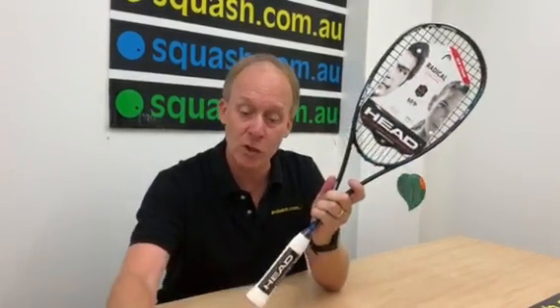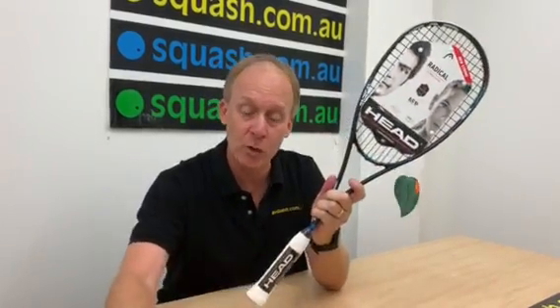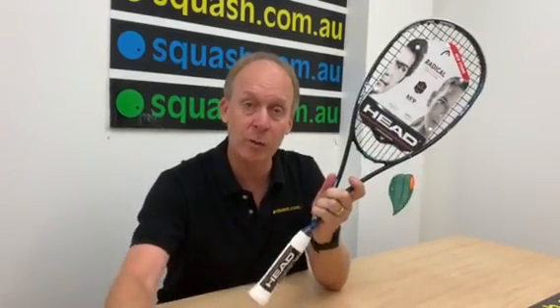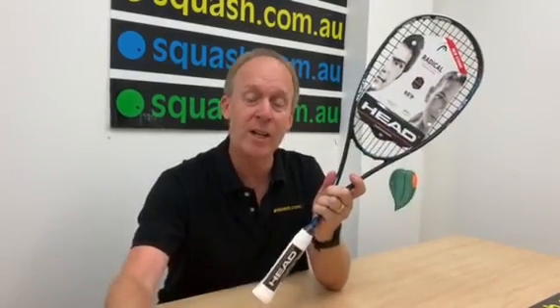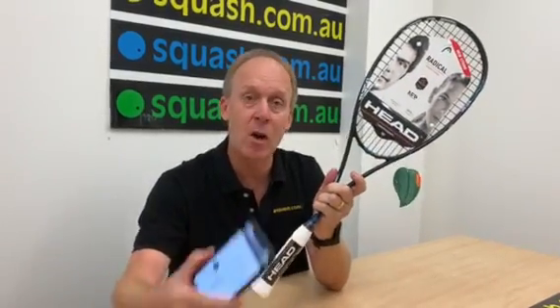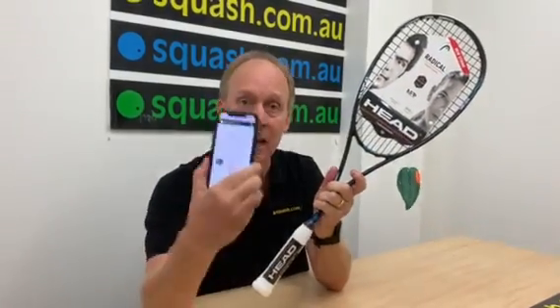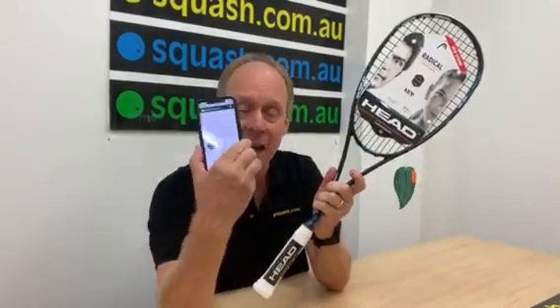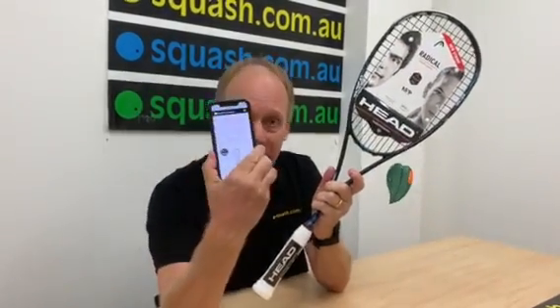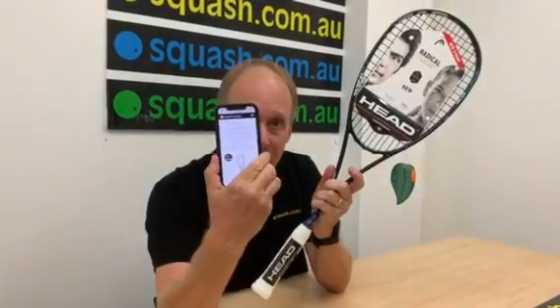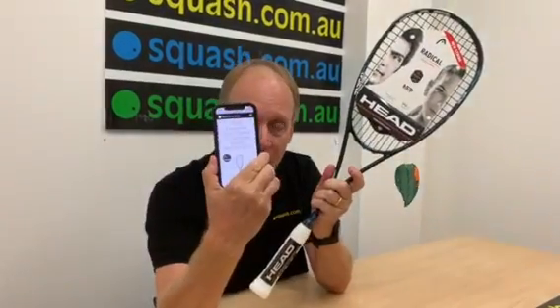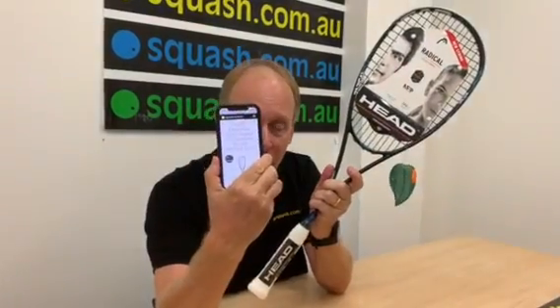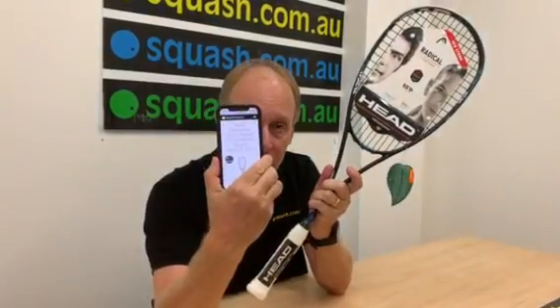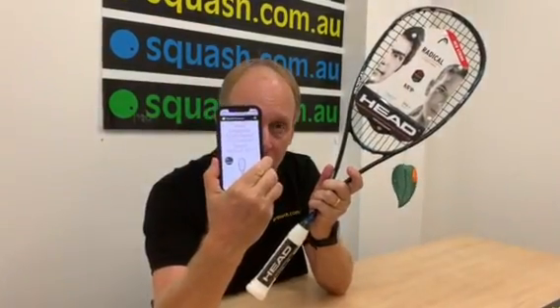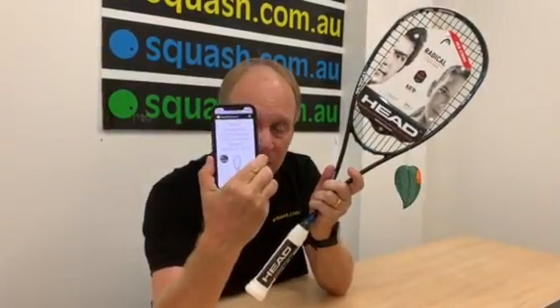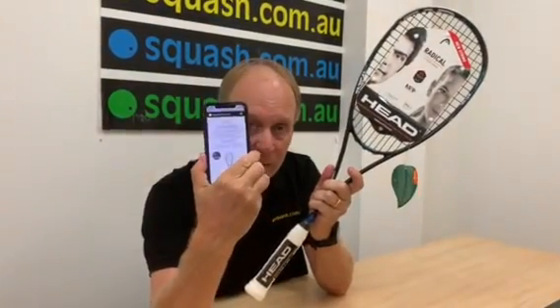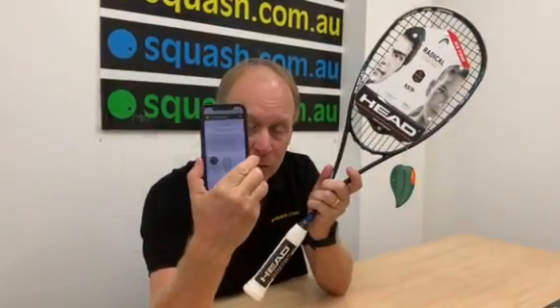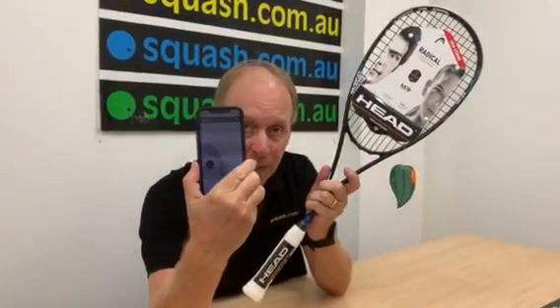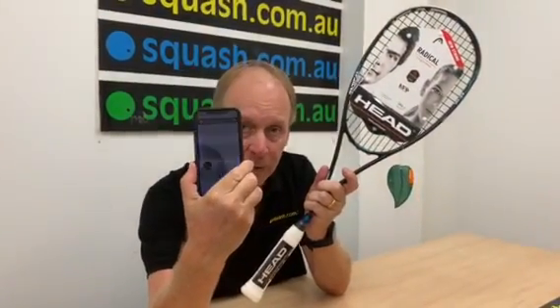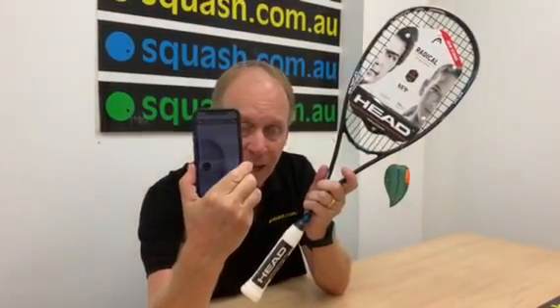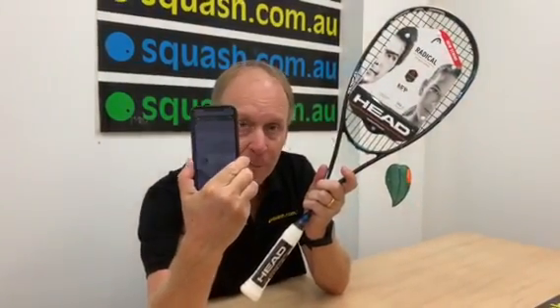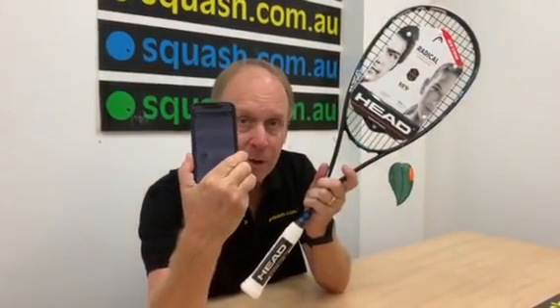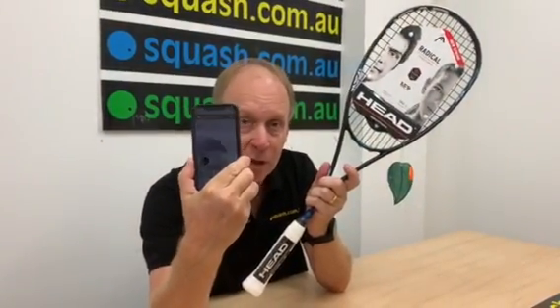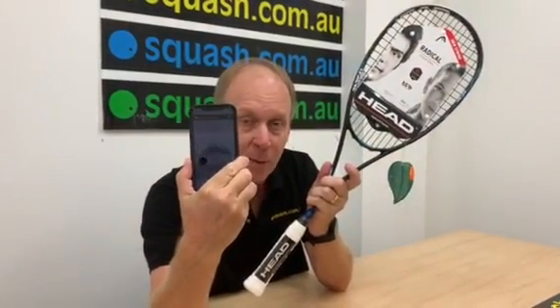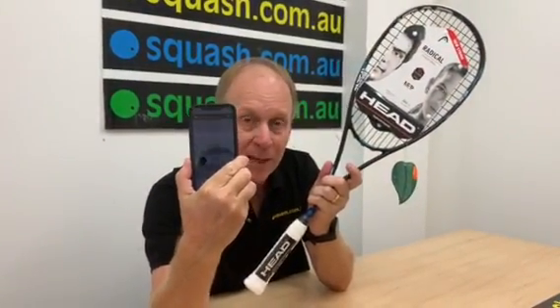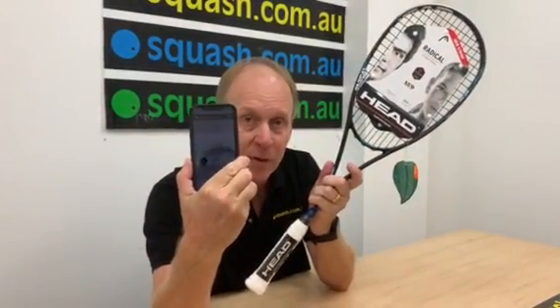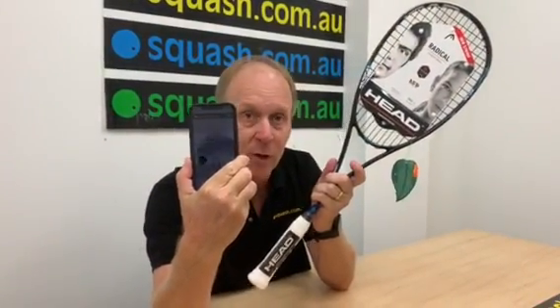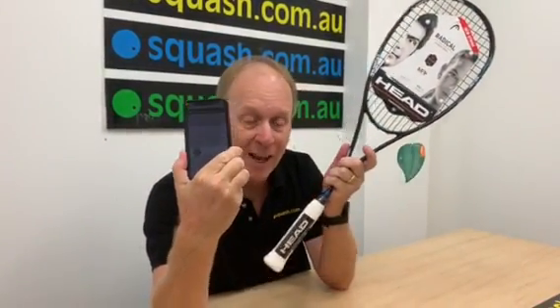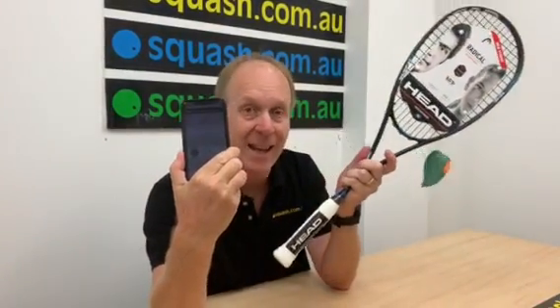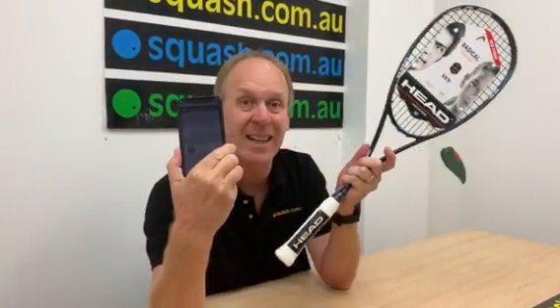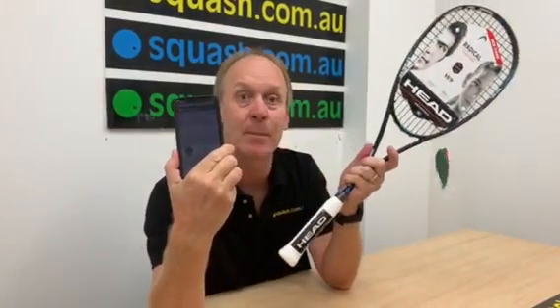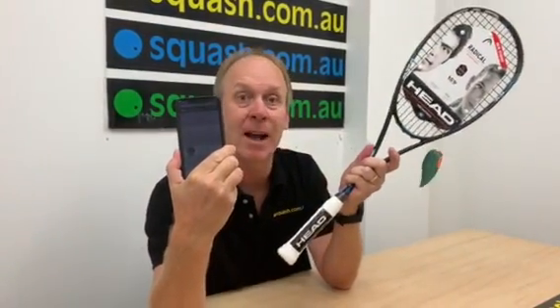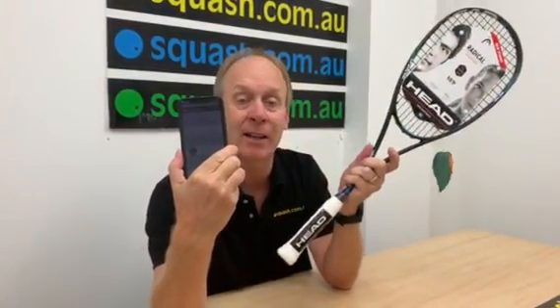This was $239, now $189. If you haven't looked it up on the app, go in there and do it — it's a bargain.